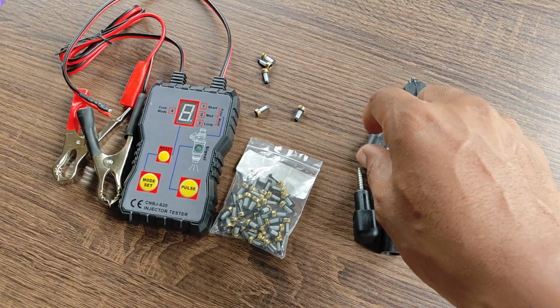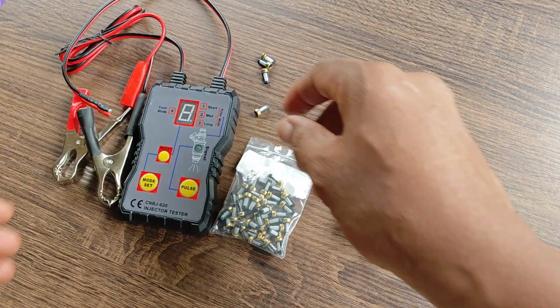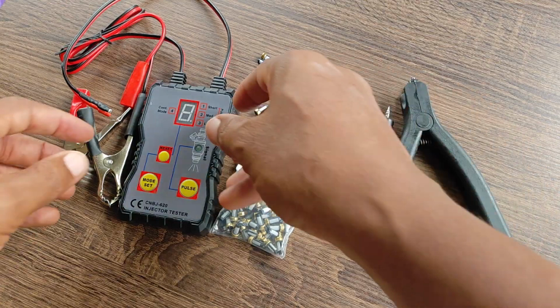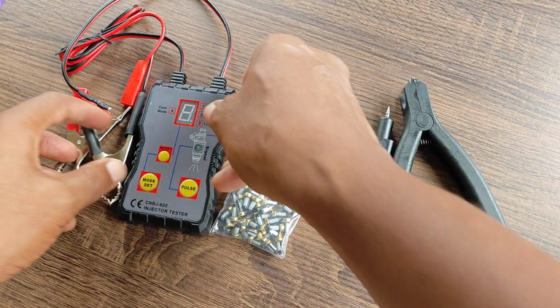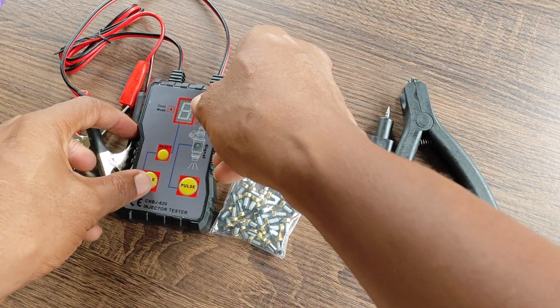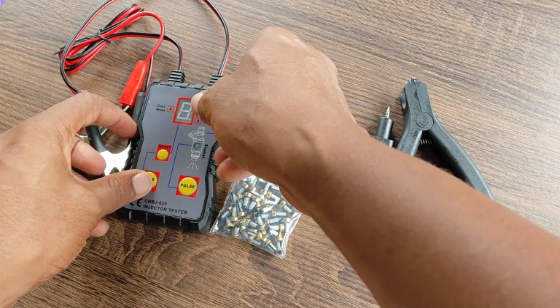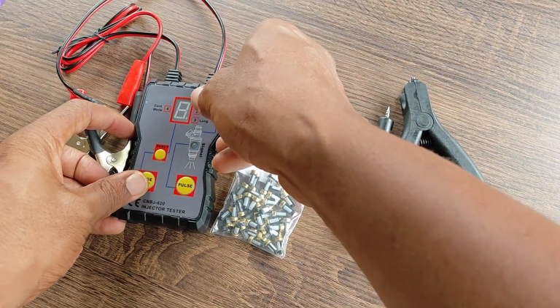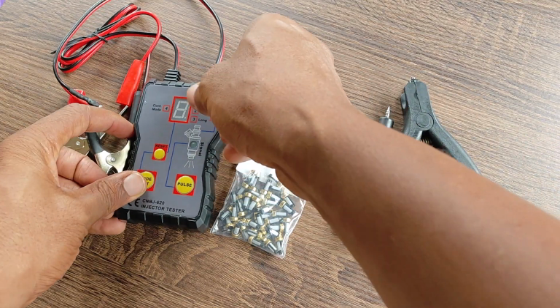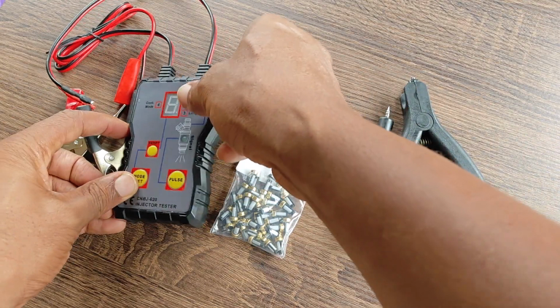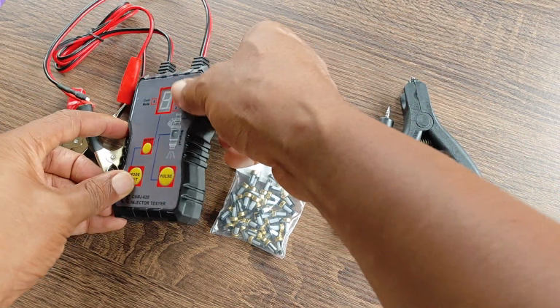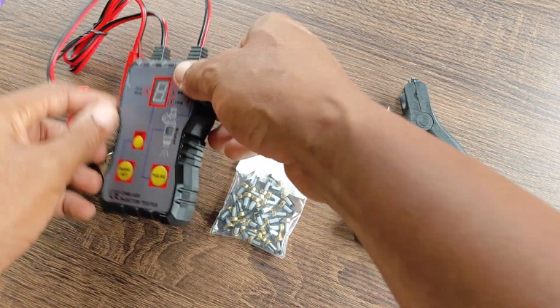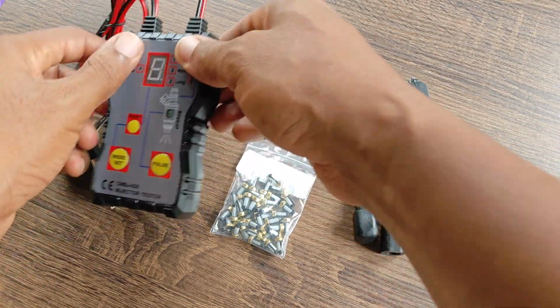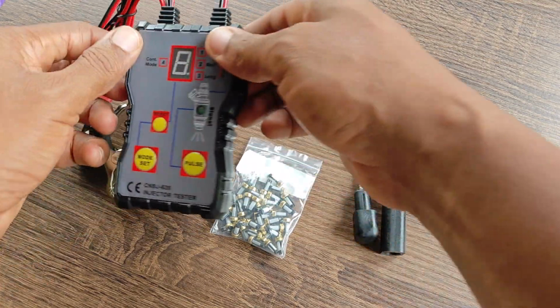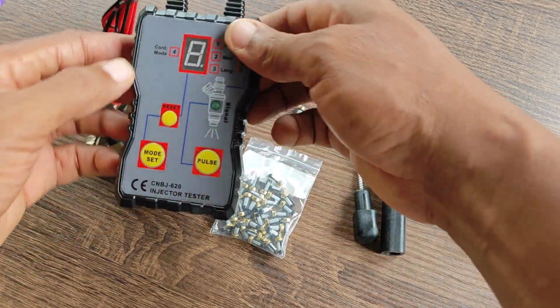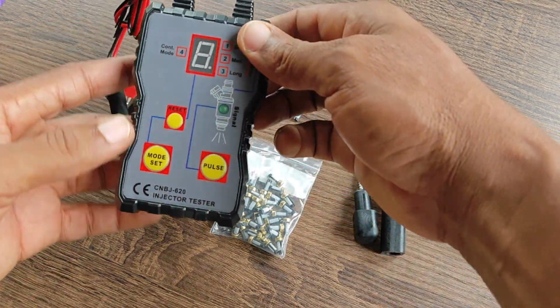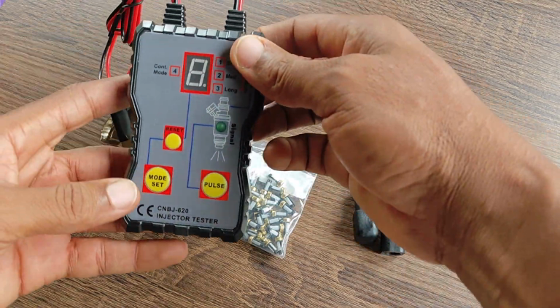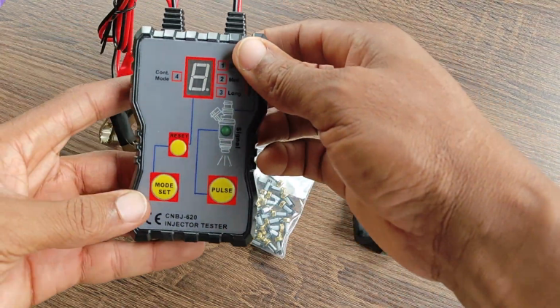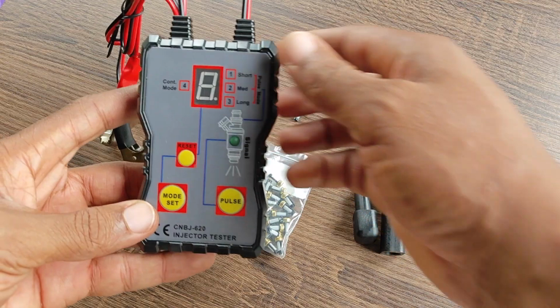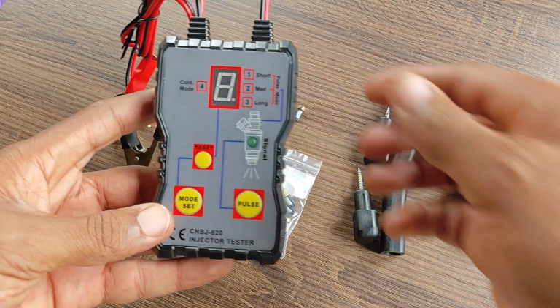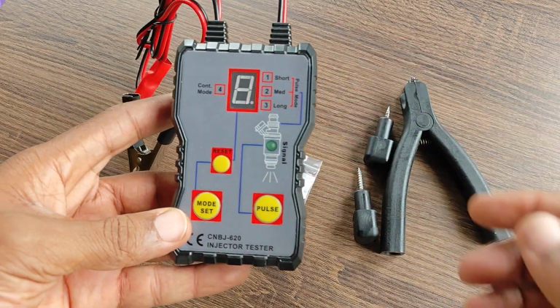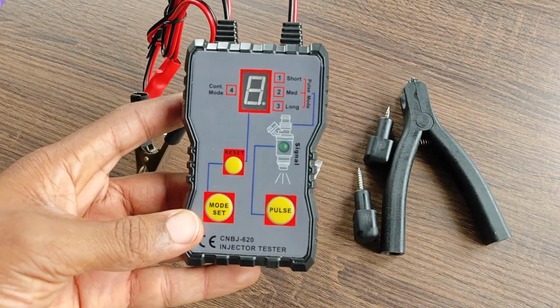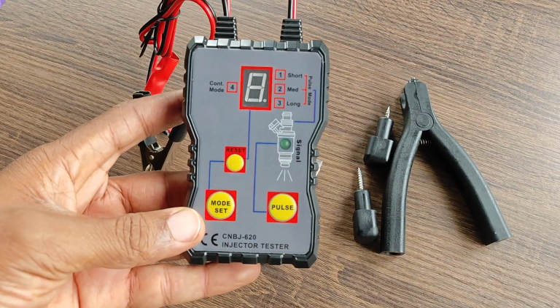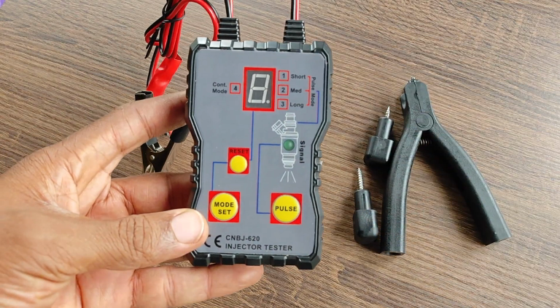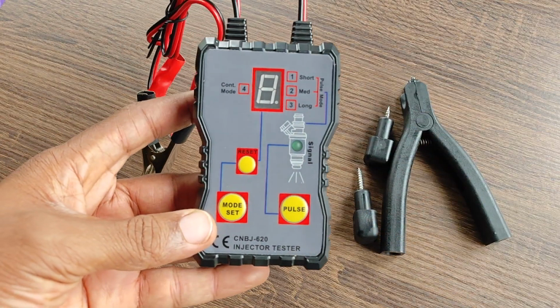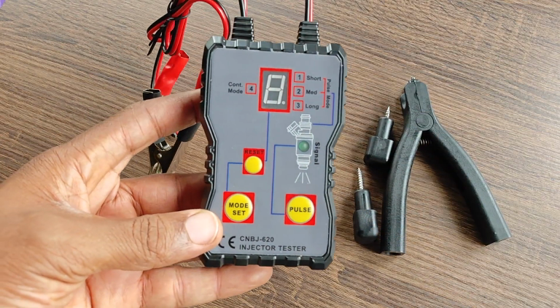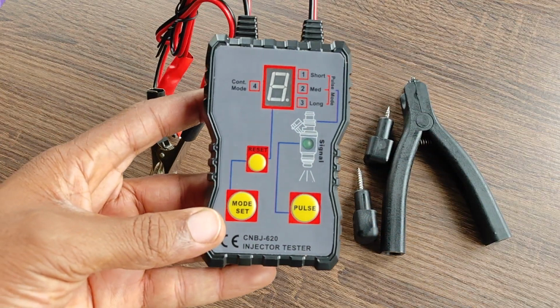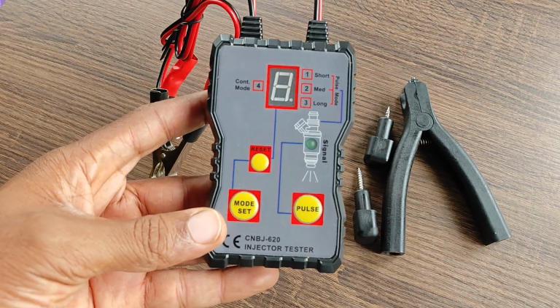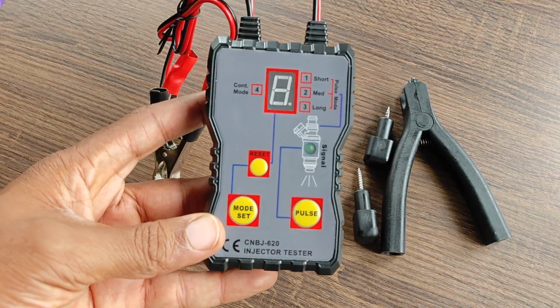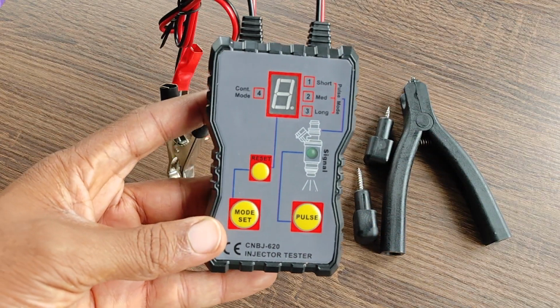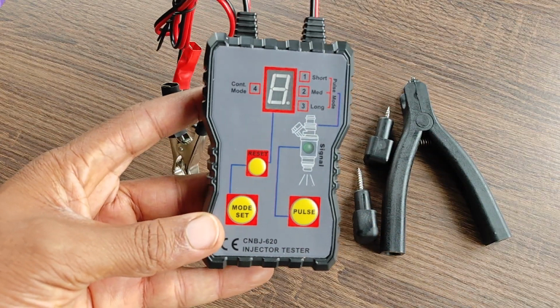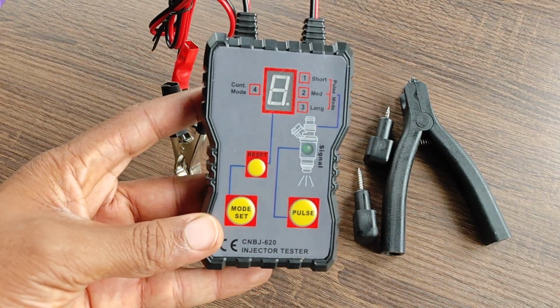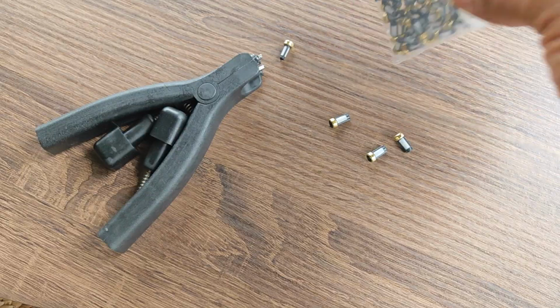Do you think I should still dismantle and clean these fuel injectors off the vehicle? Hope this has been helpful.